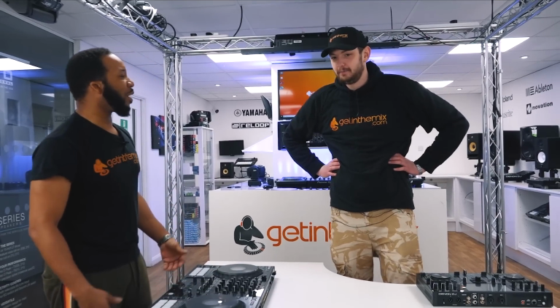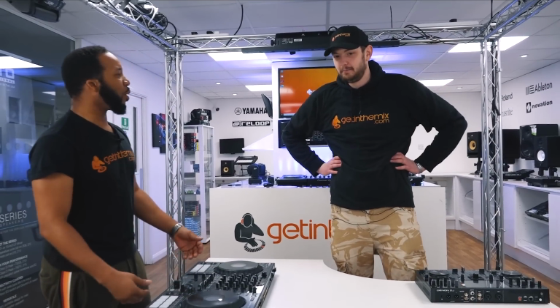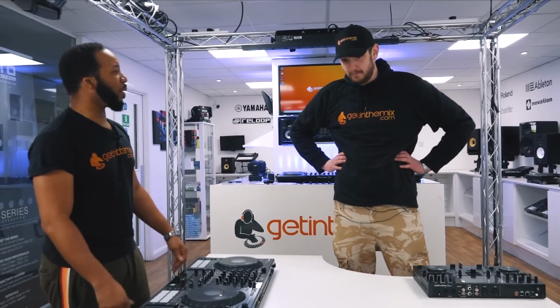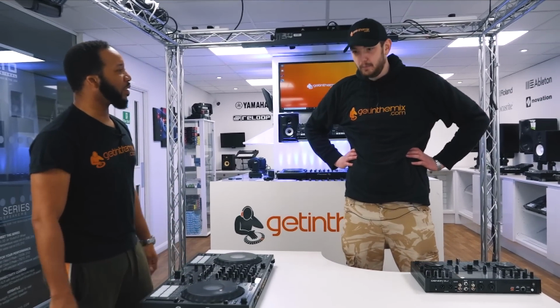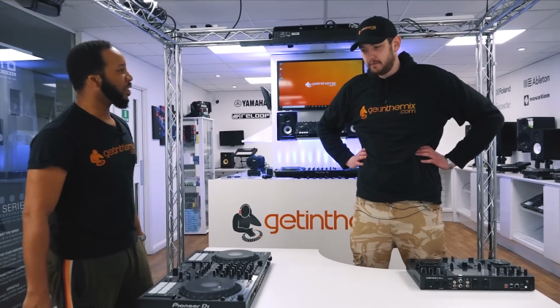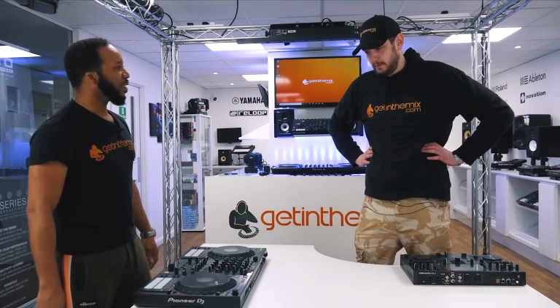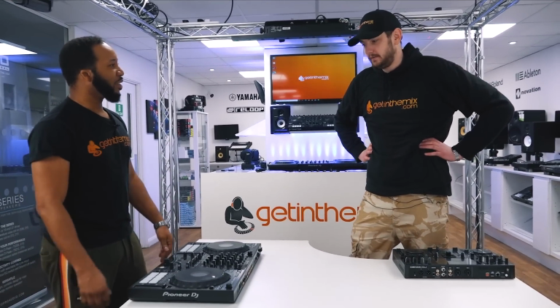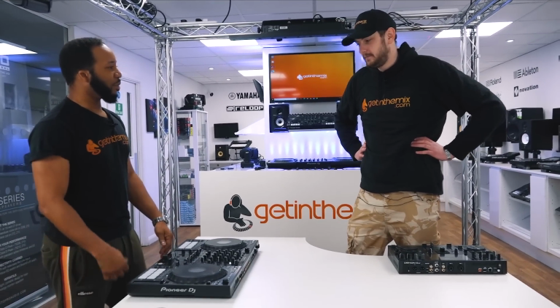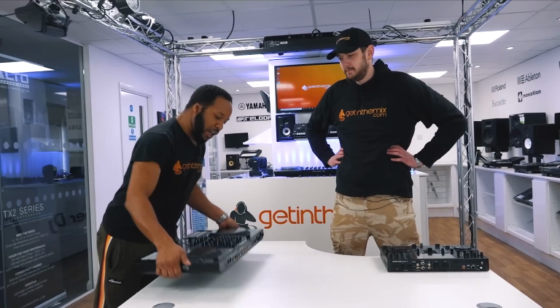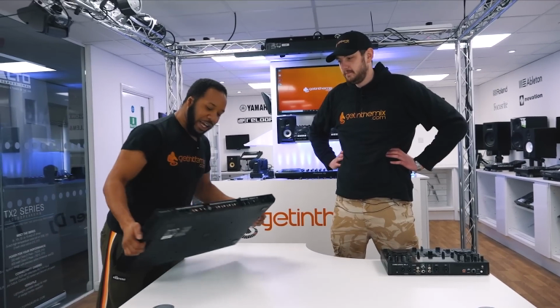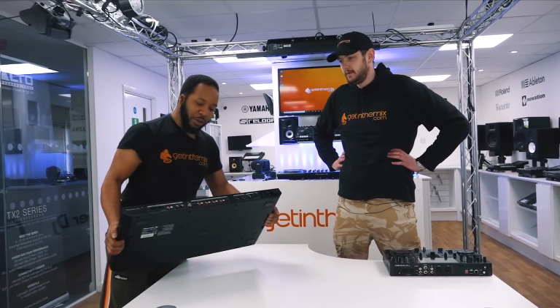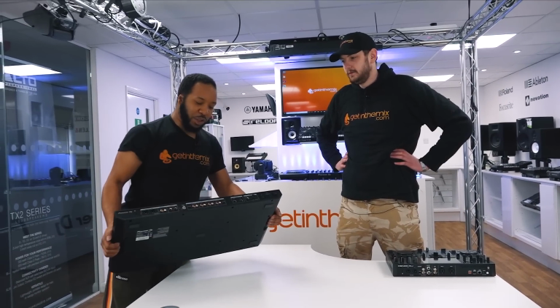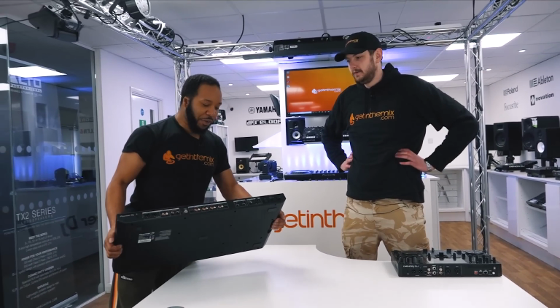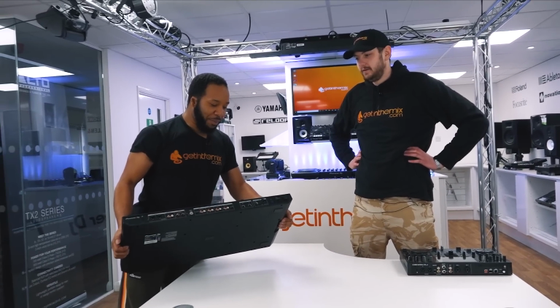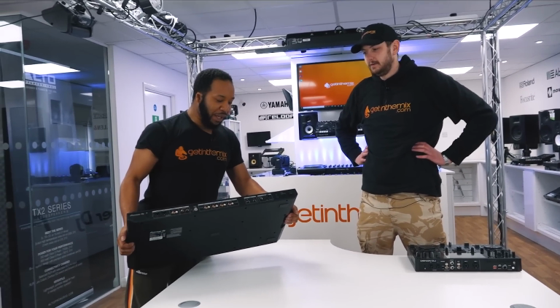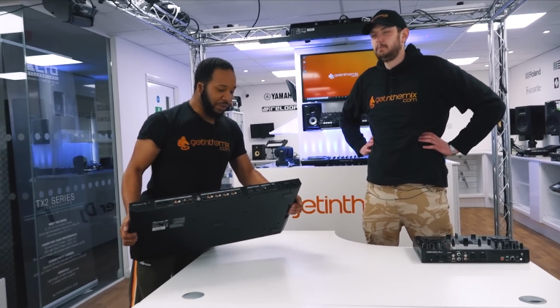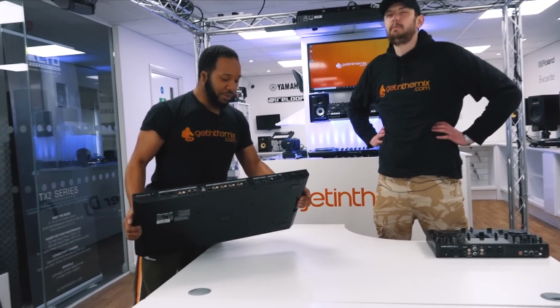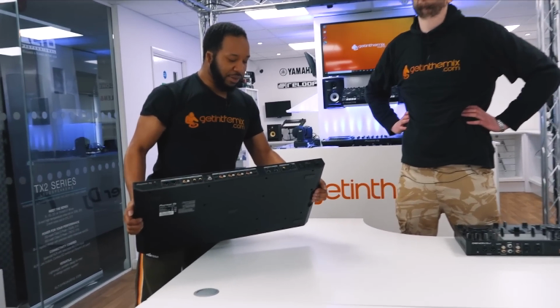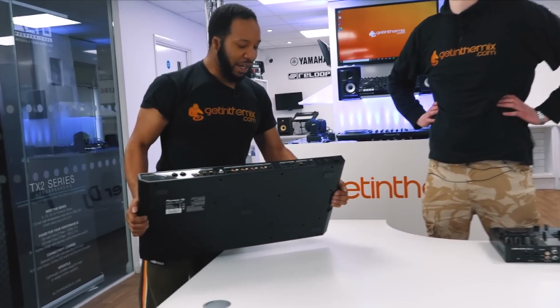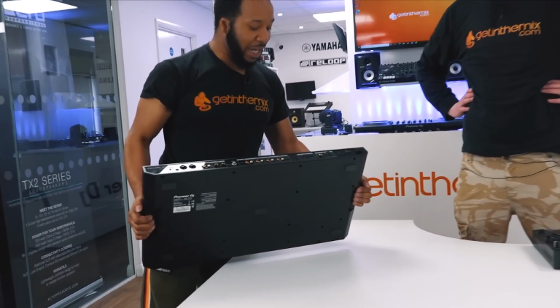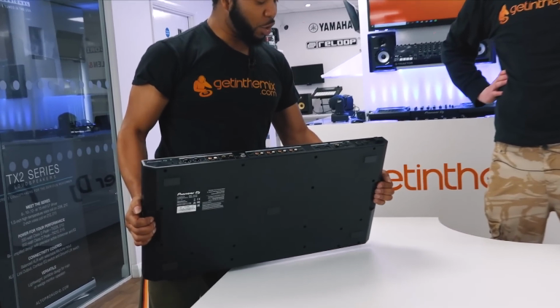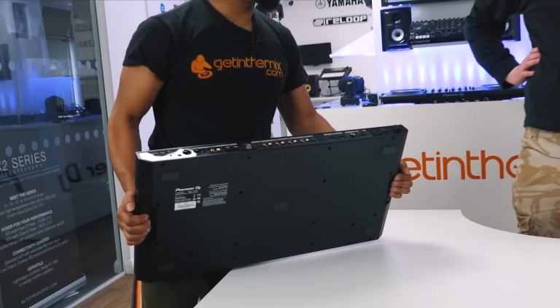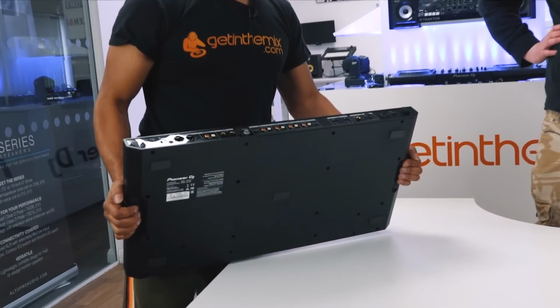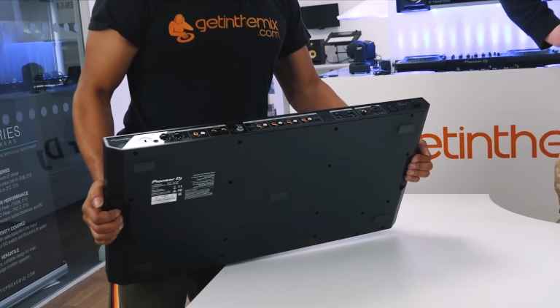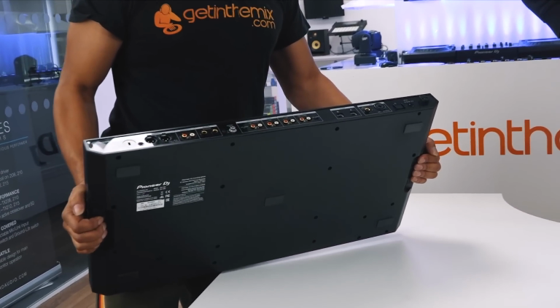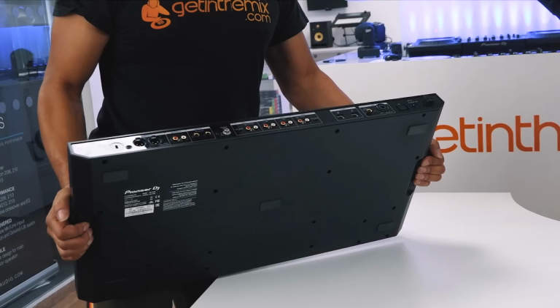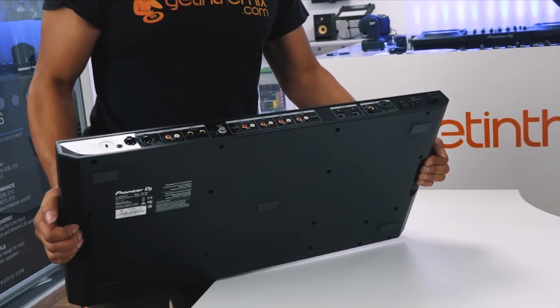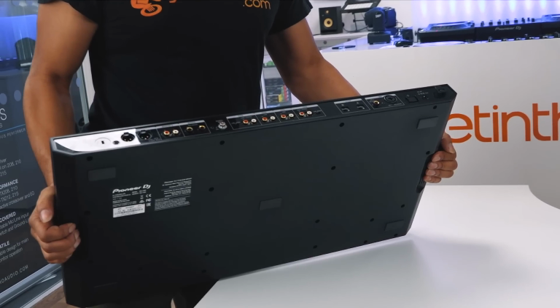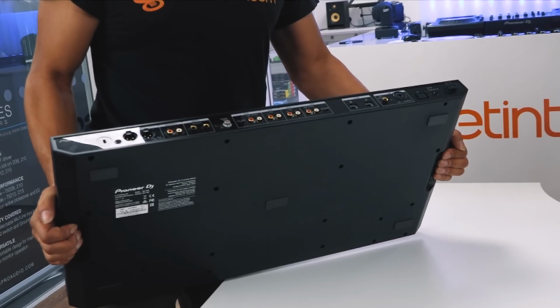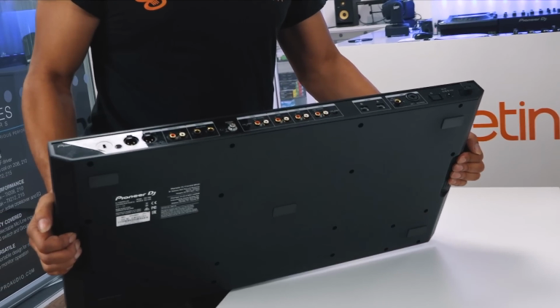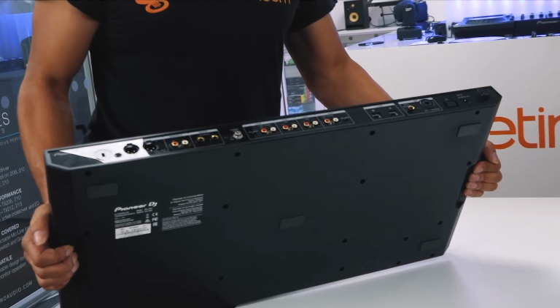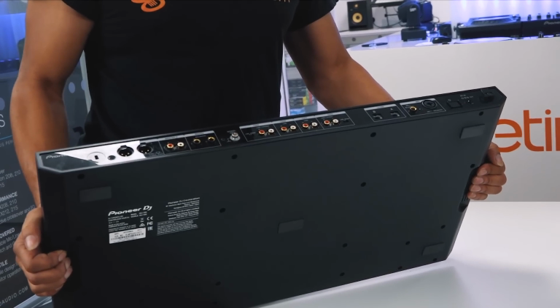That's how I roll — little brother, big brother. And there's a dual USB connector, so you can do back-to-back. It's got the bigger, adjustable jog wheels.